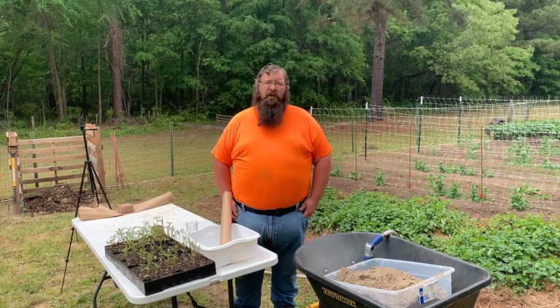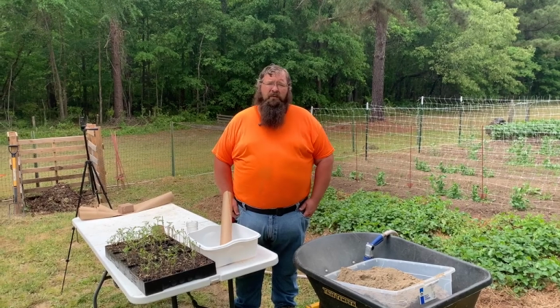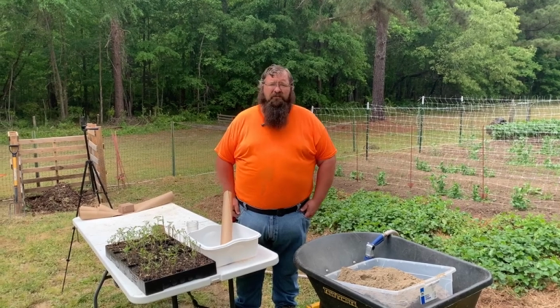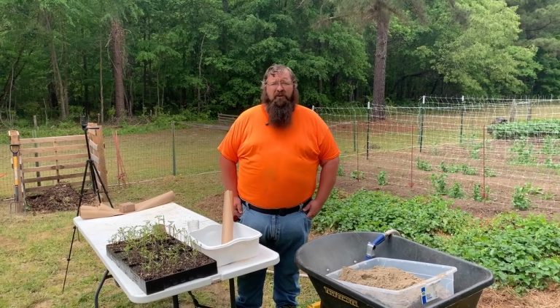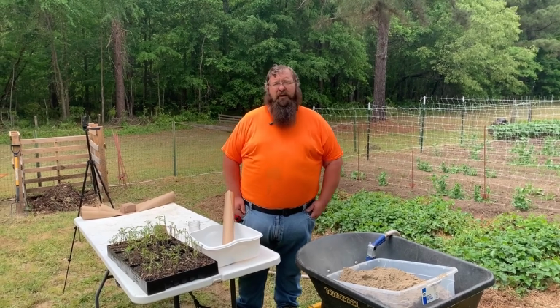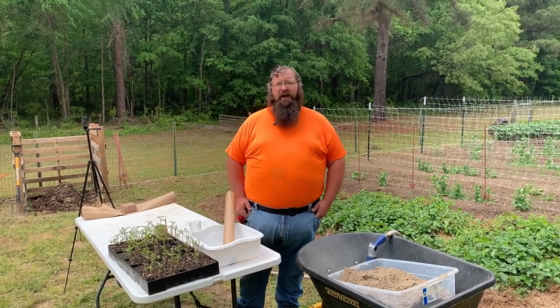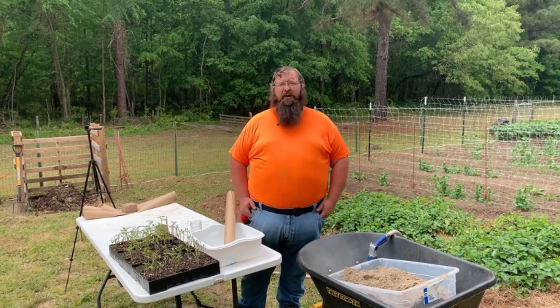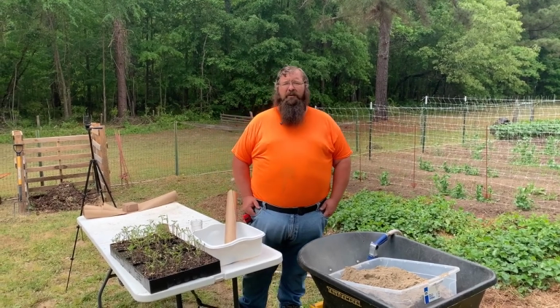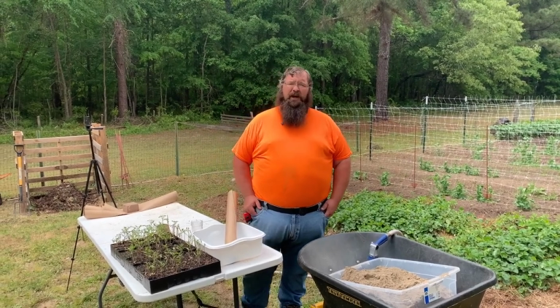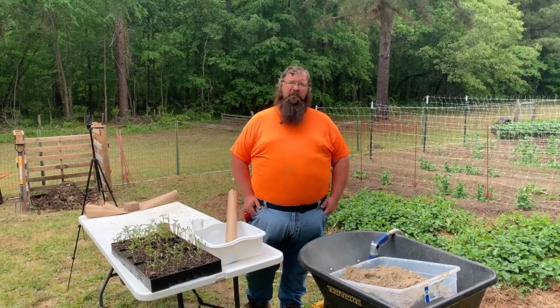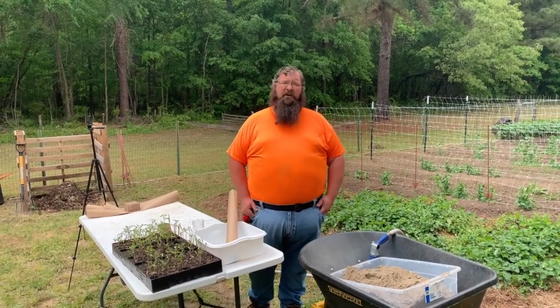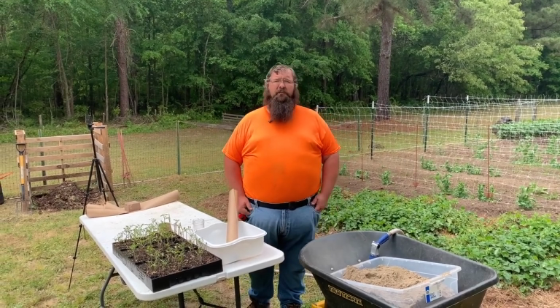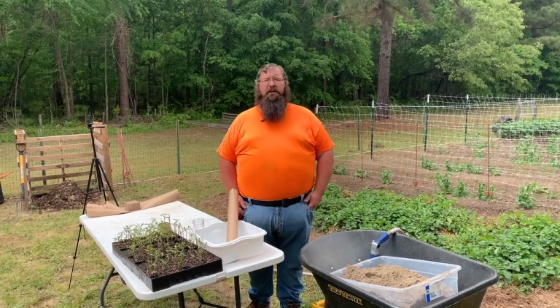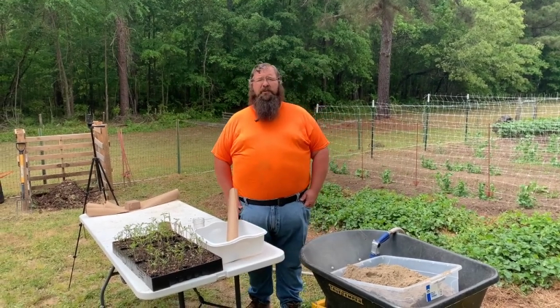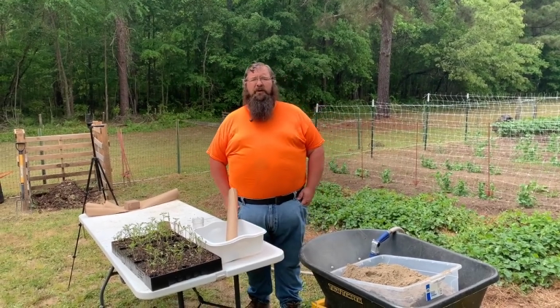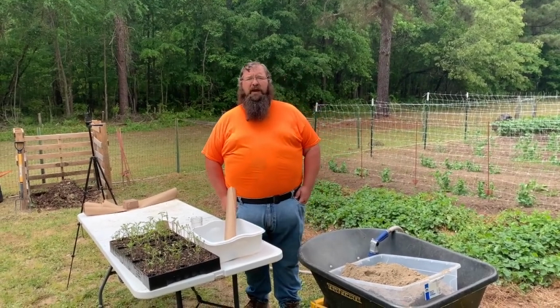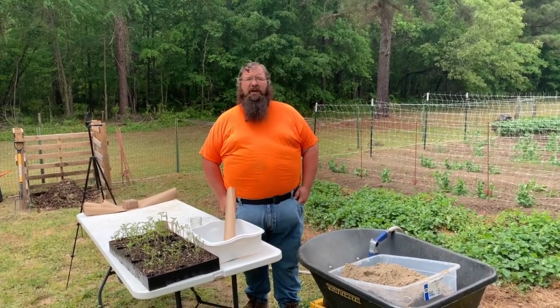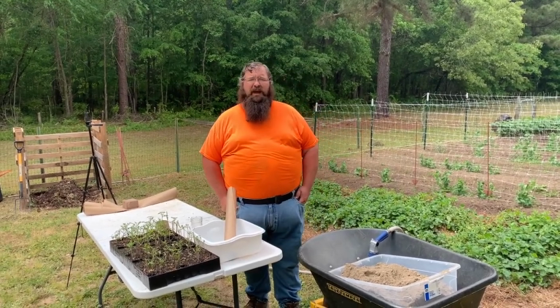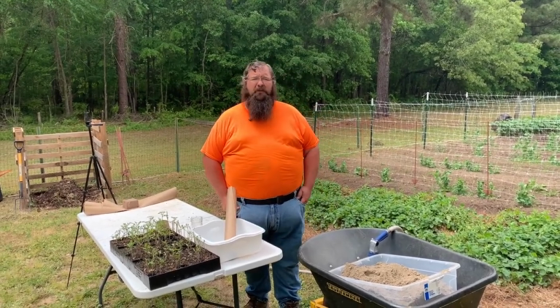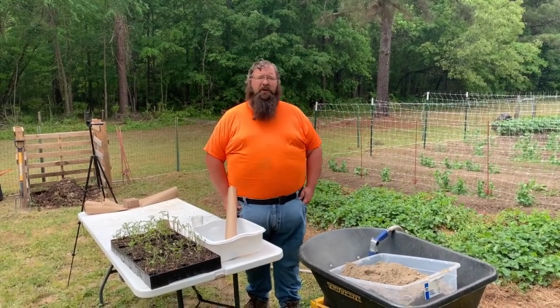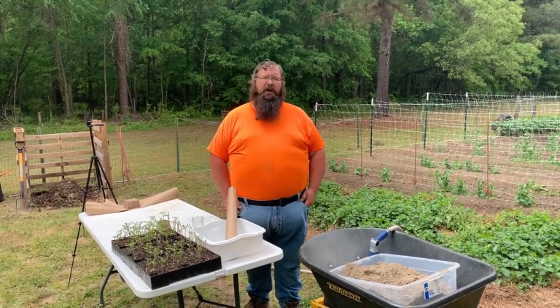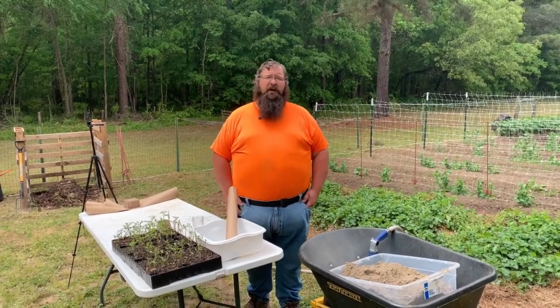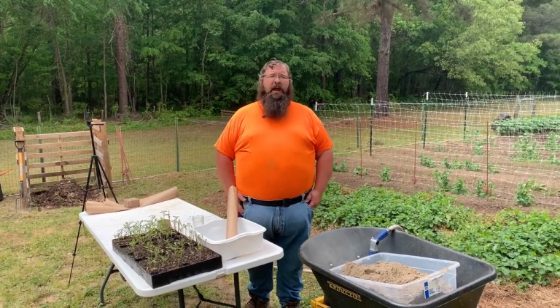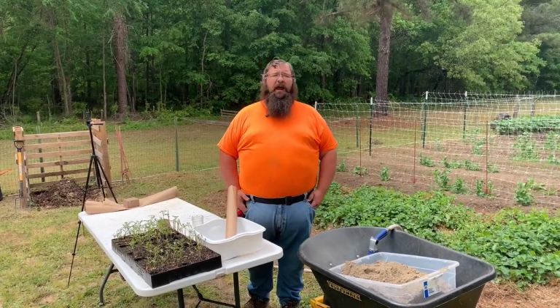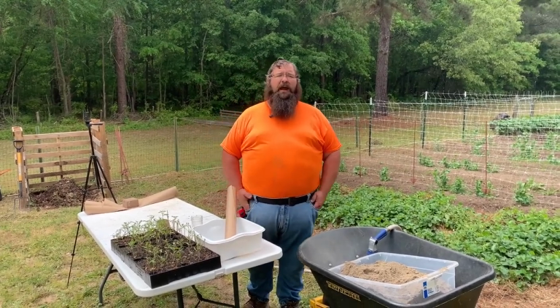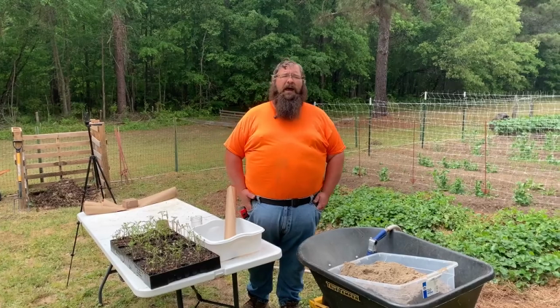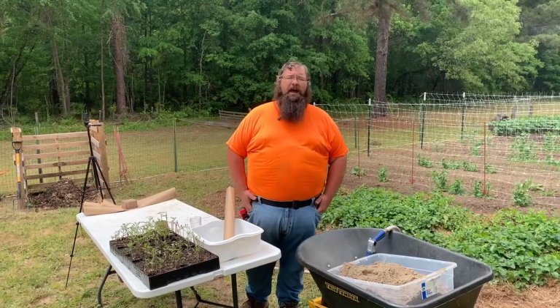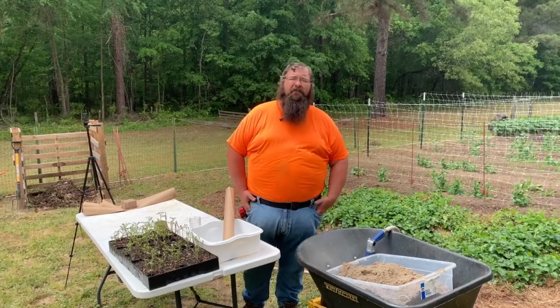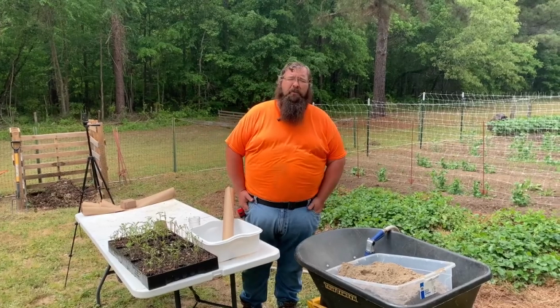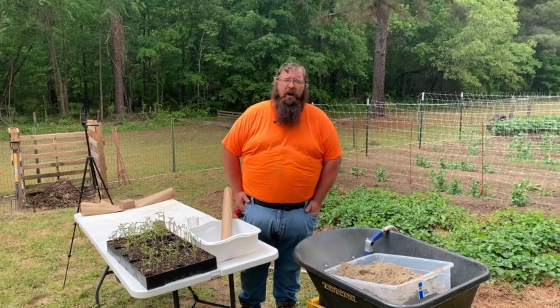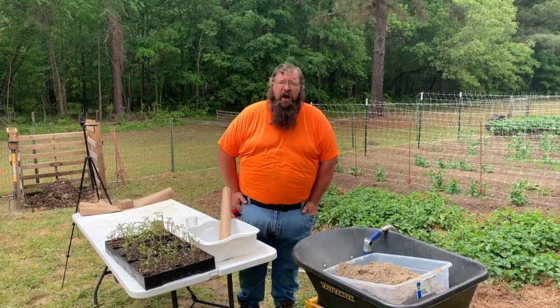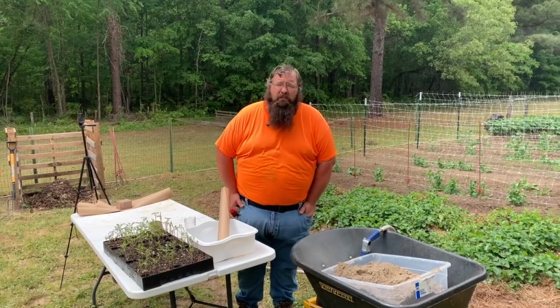Welcome to Frog Phil Holler, y'all. I'm Michael, my nephew Colton is behind the camera today, and I have a problem.